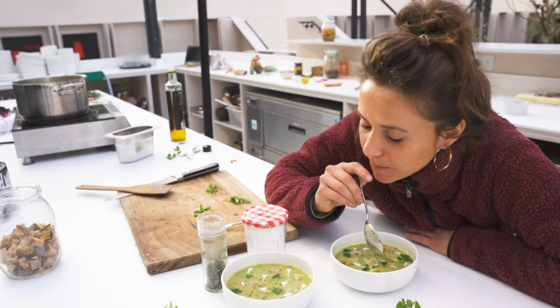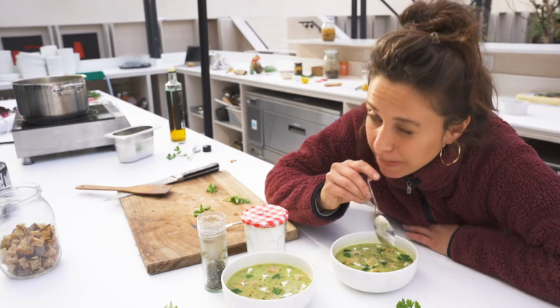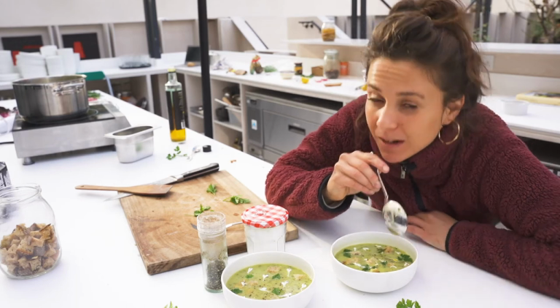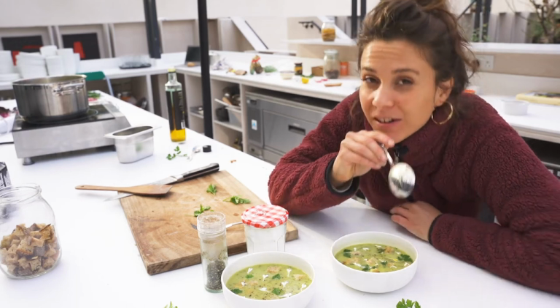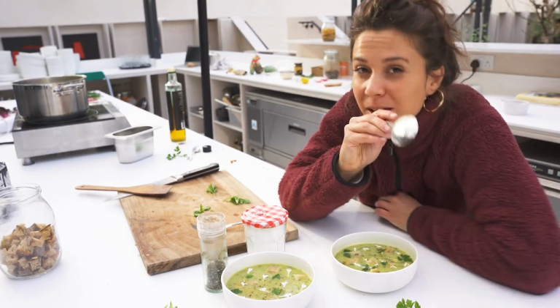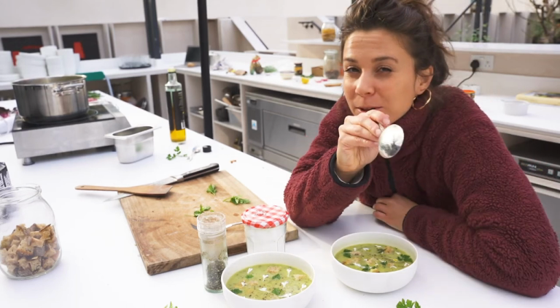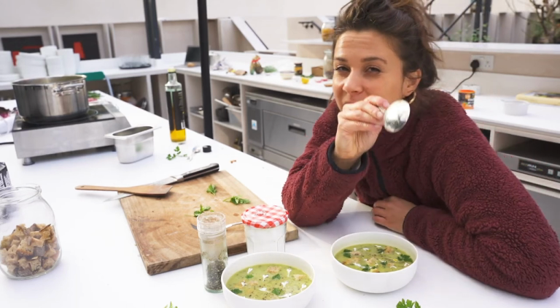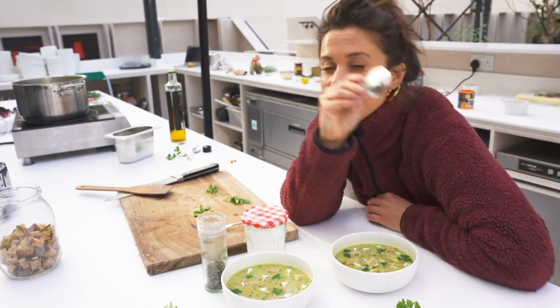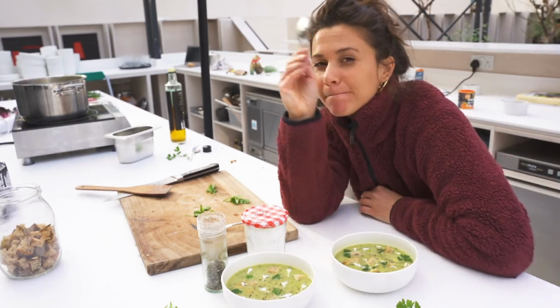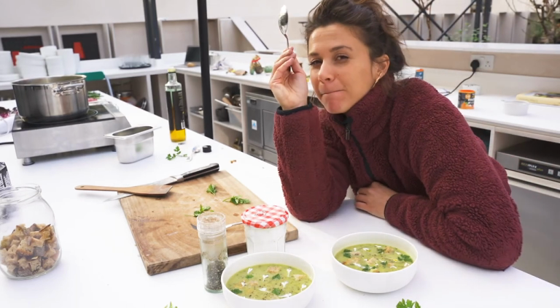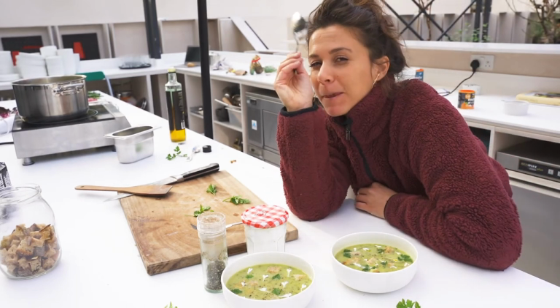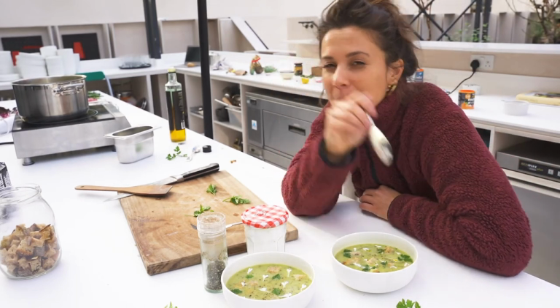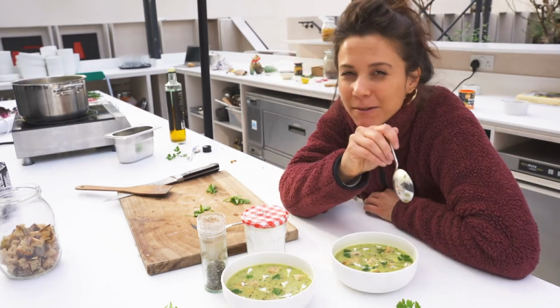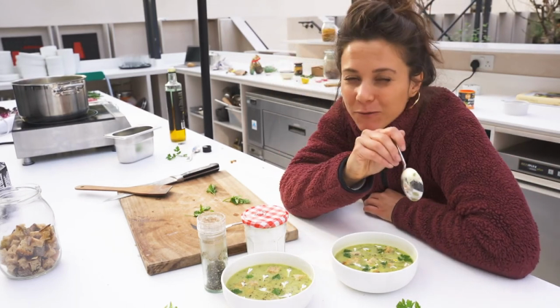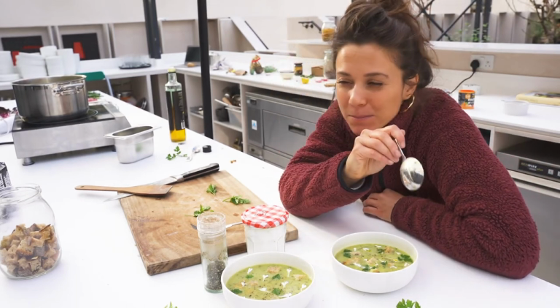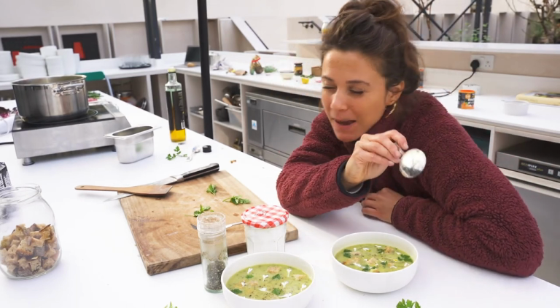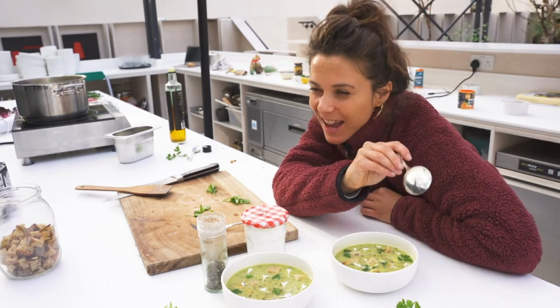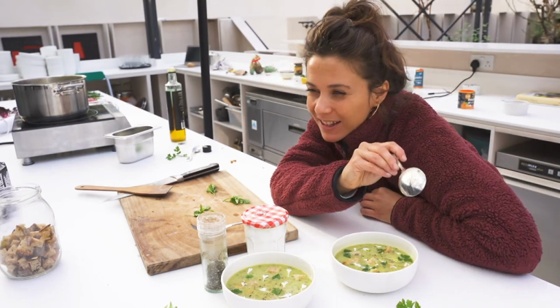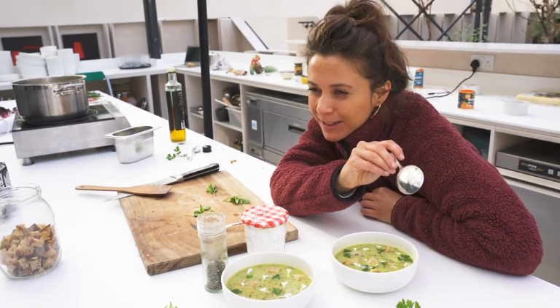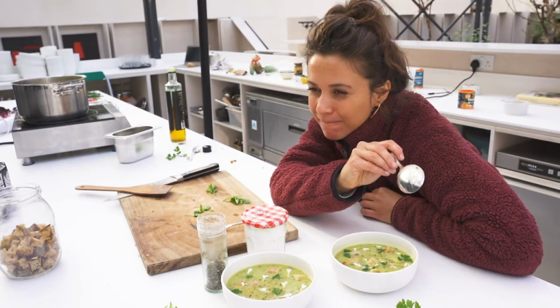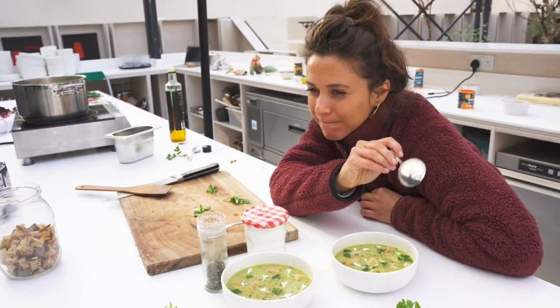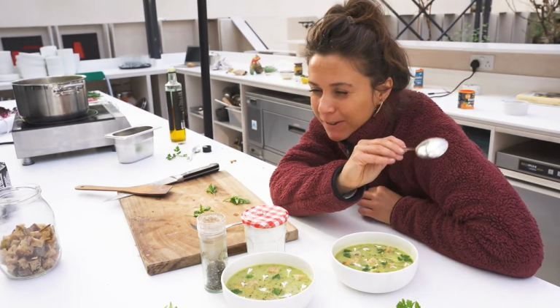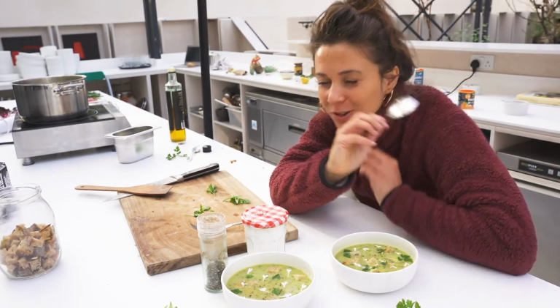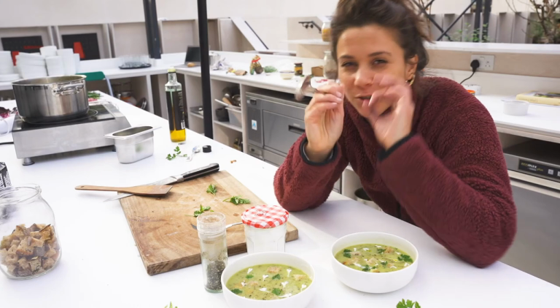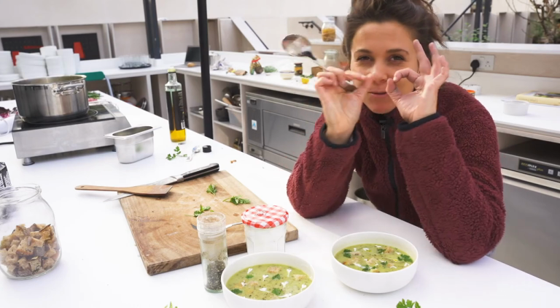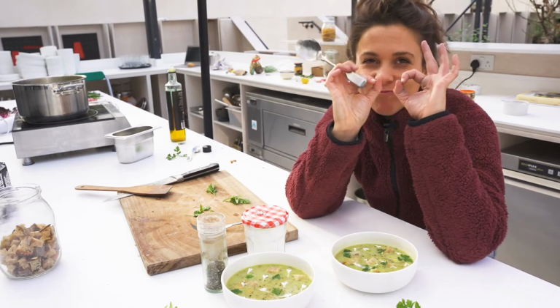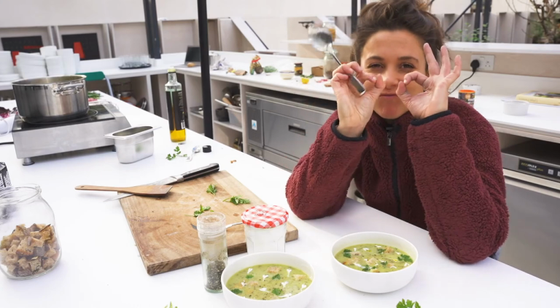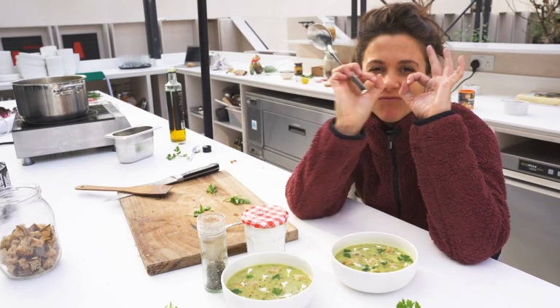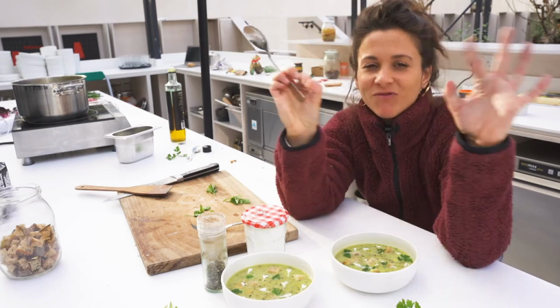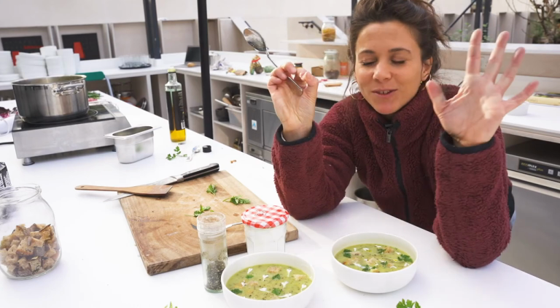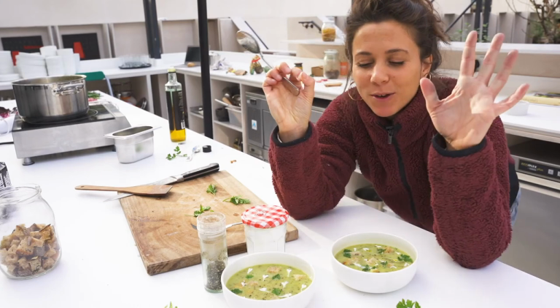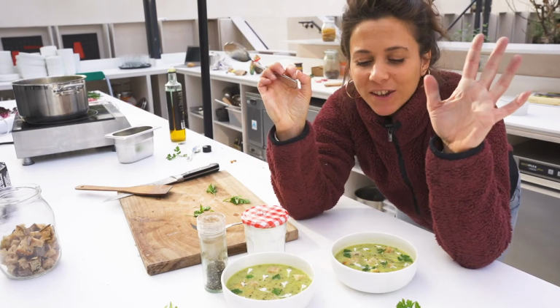Lemony, a bit of spice — it's just perfect.